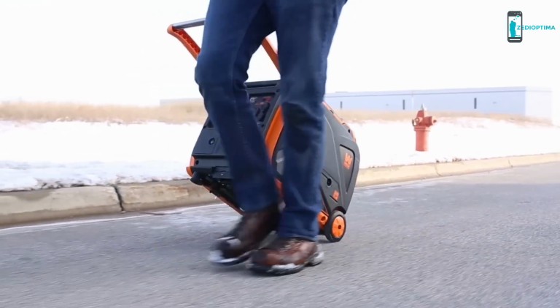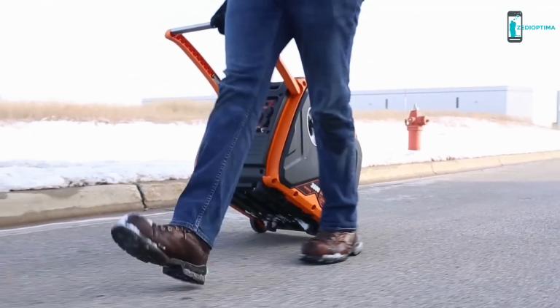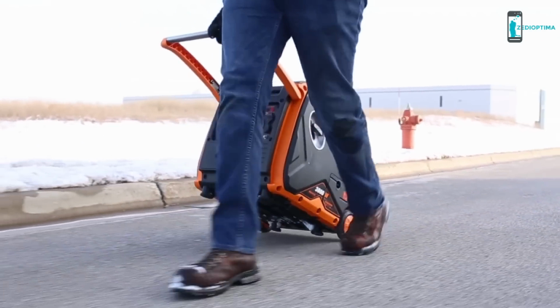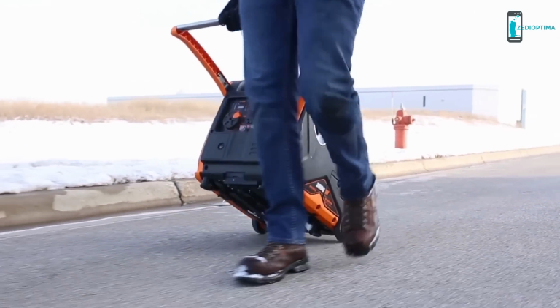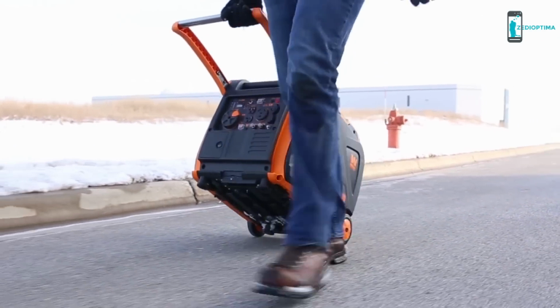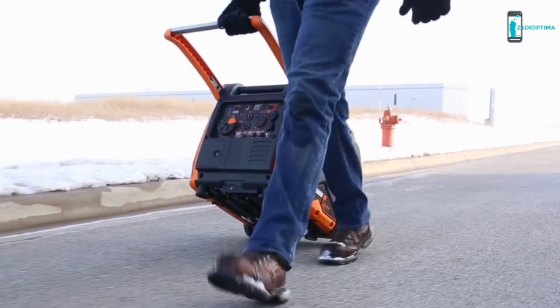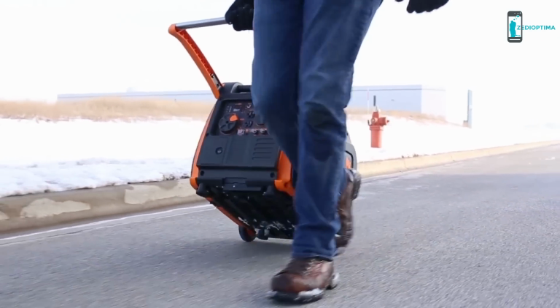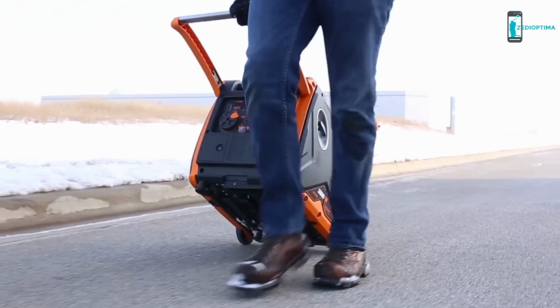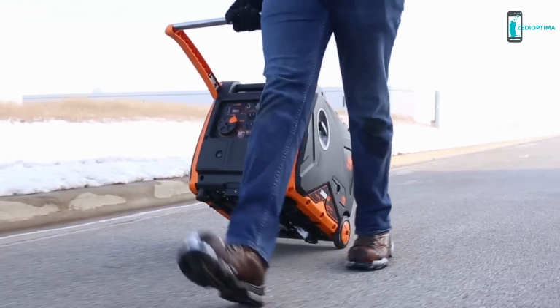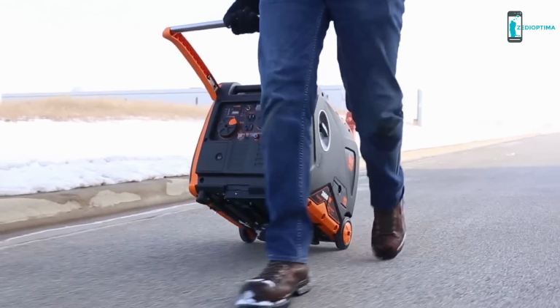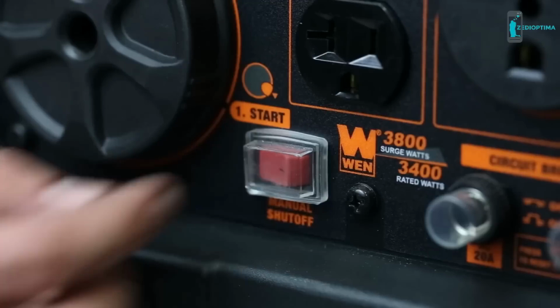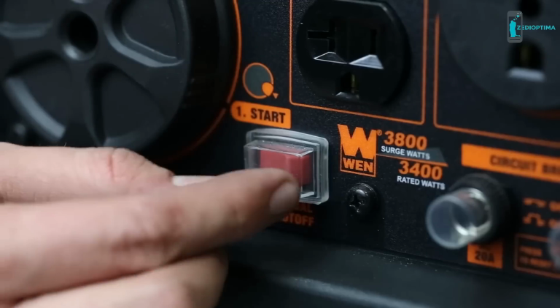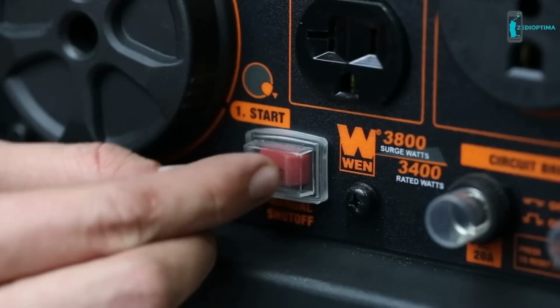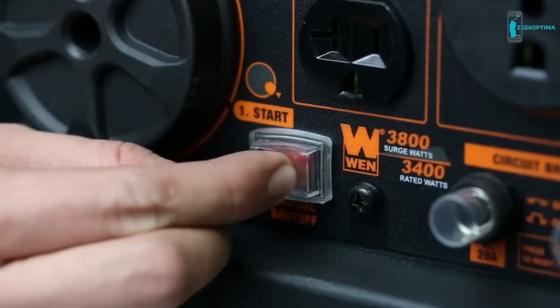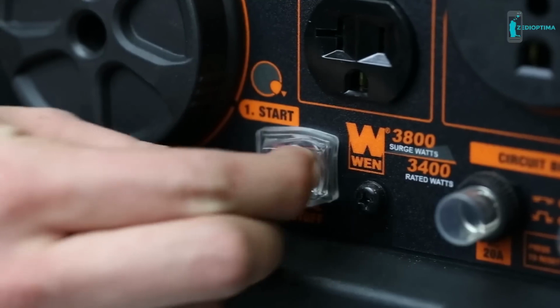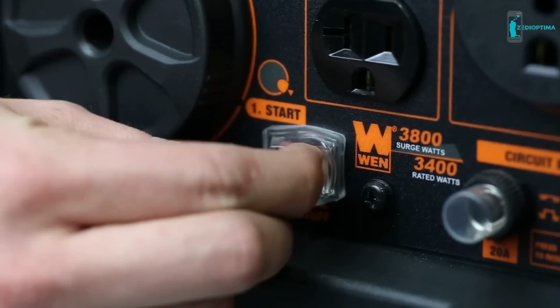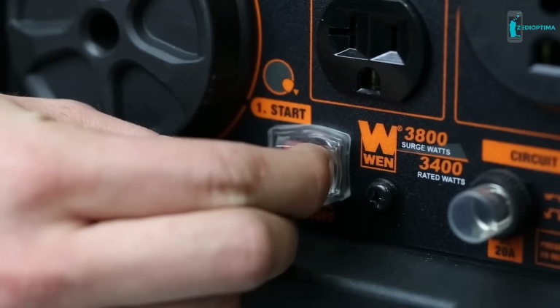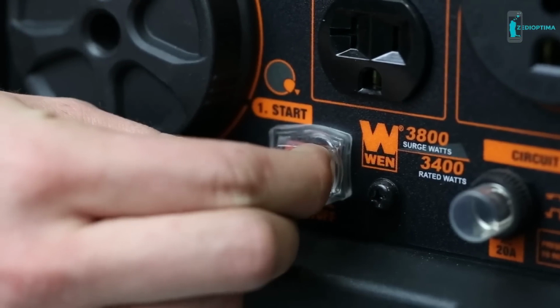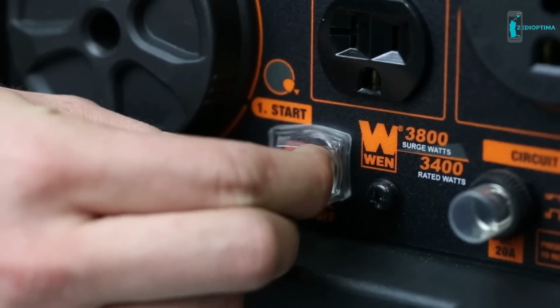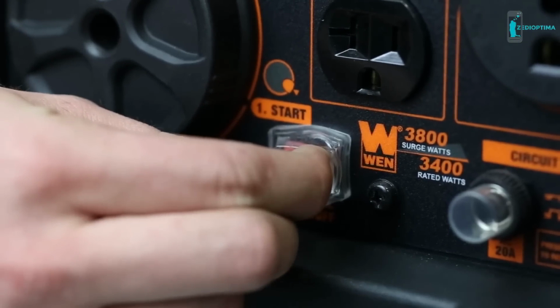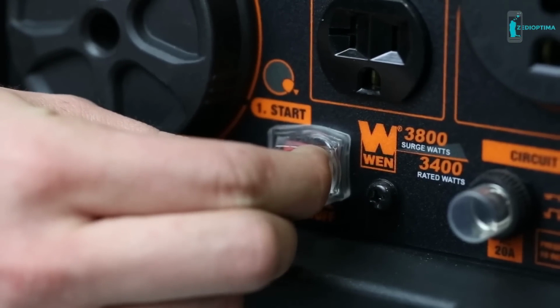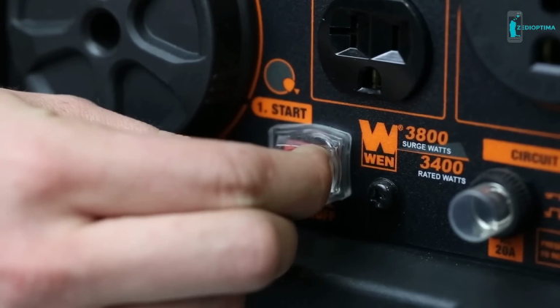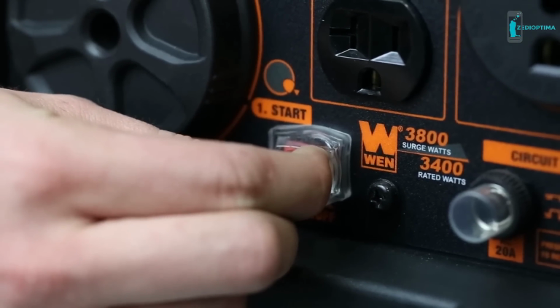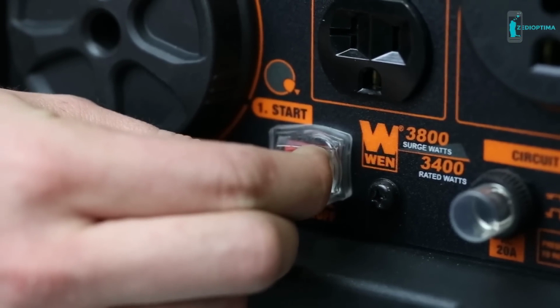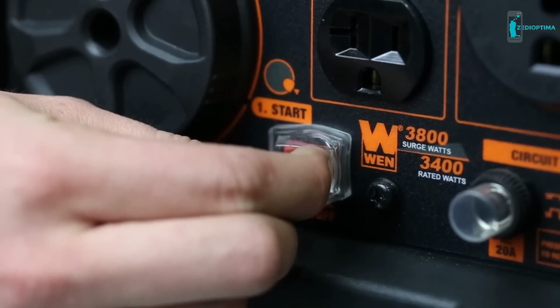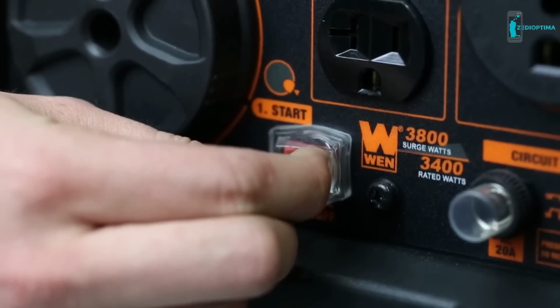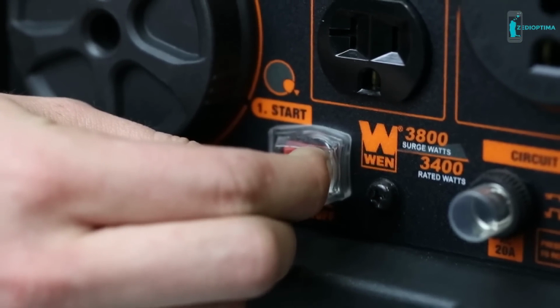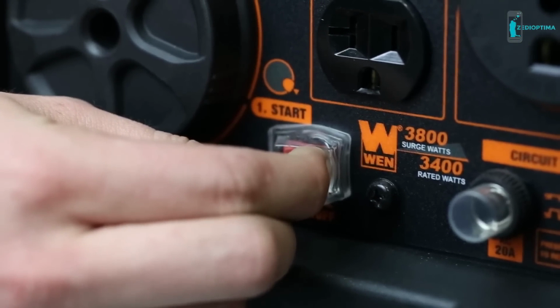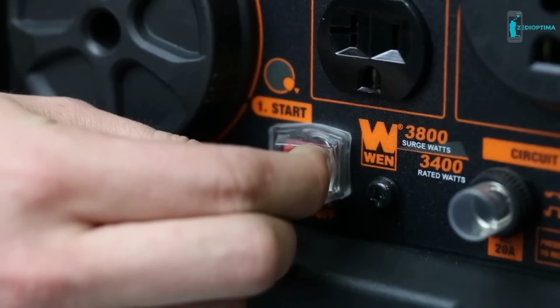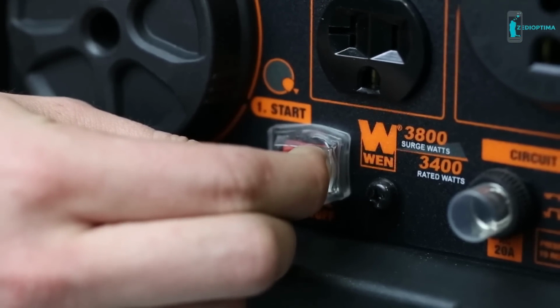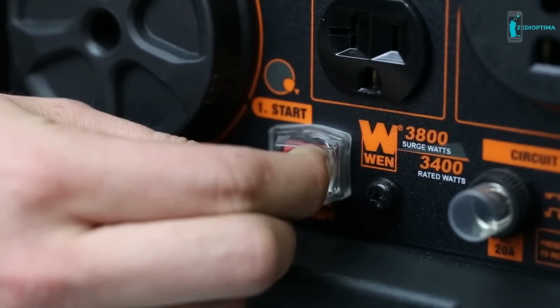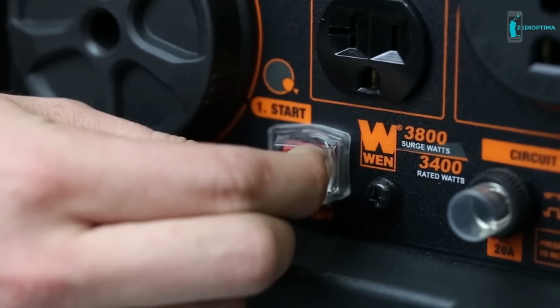Or, if you're in a hurry, just press and hold the manual shutdown switch to quickly turn the generator off.